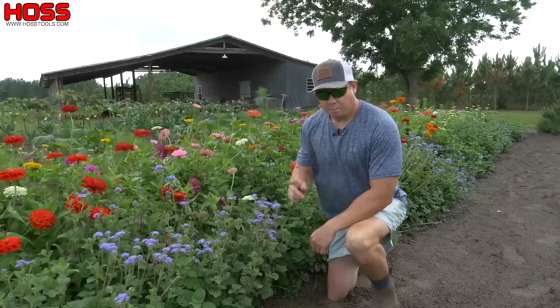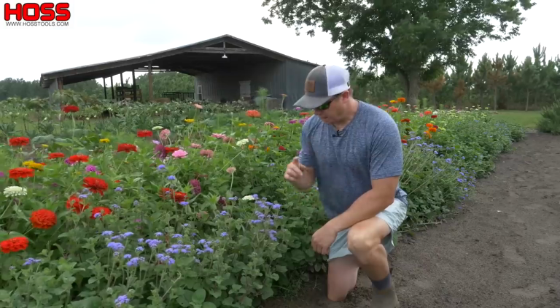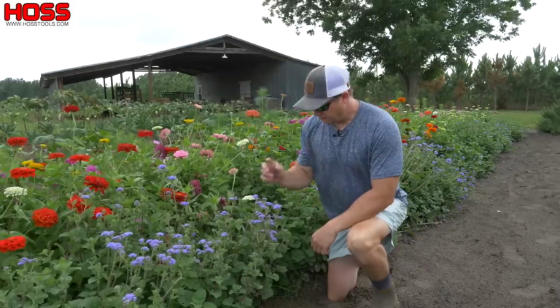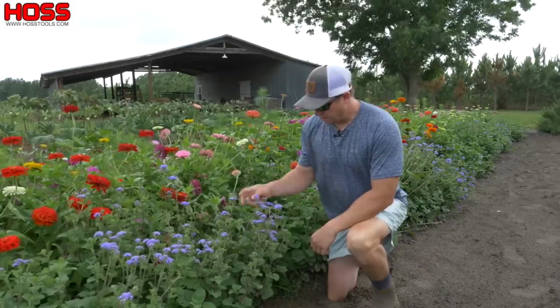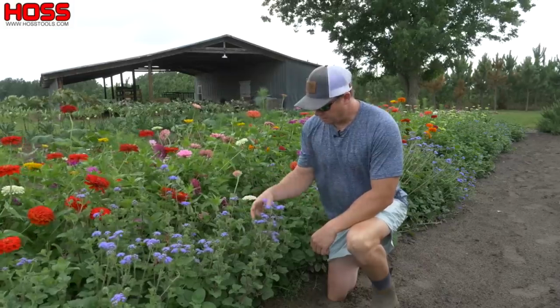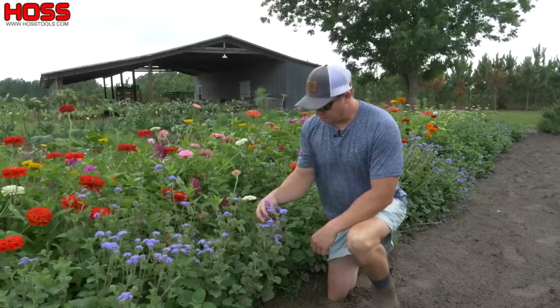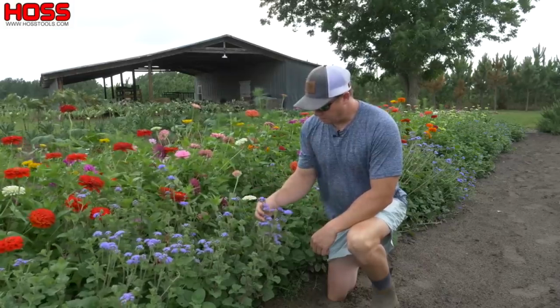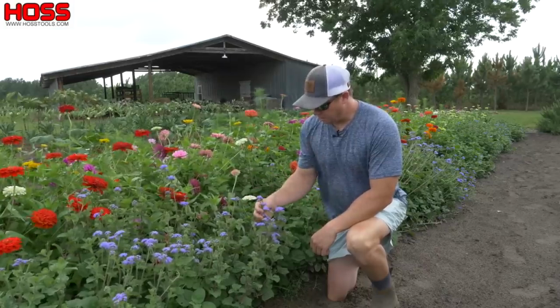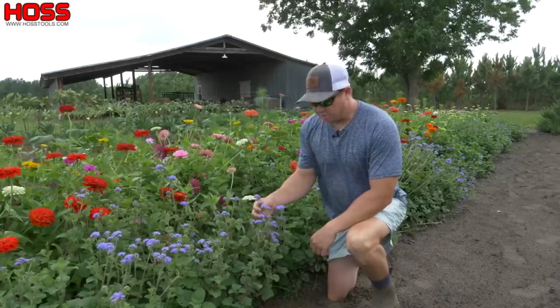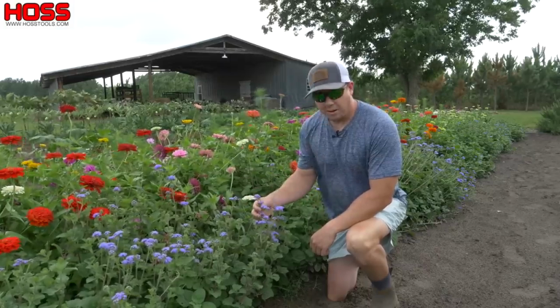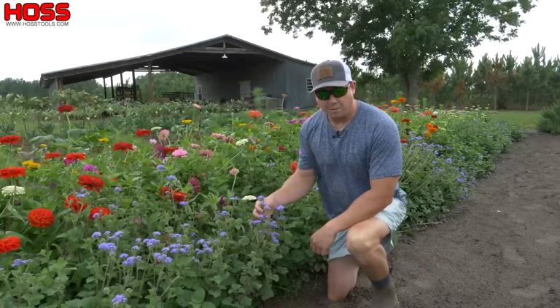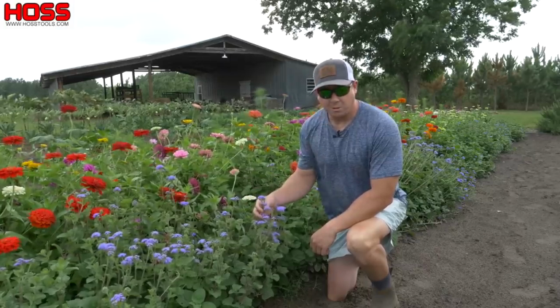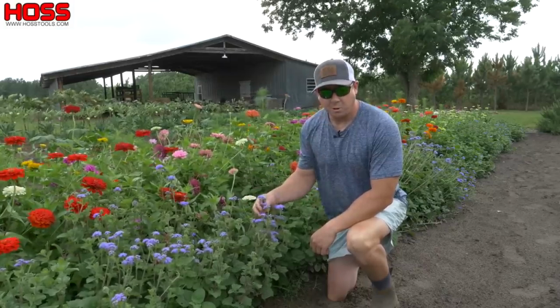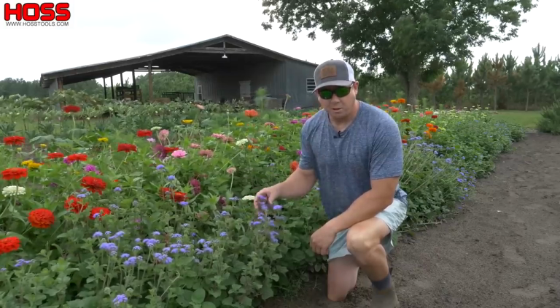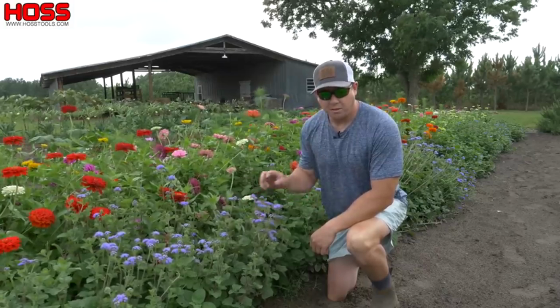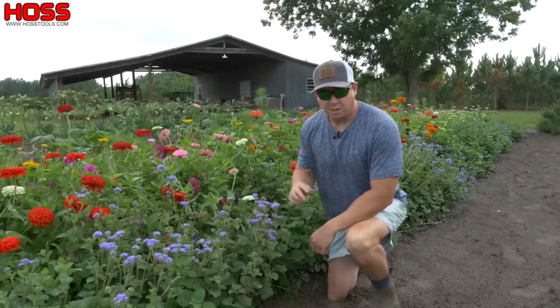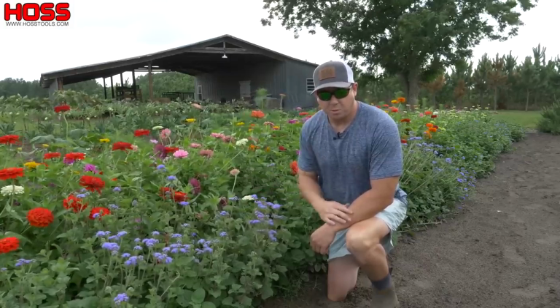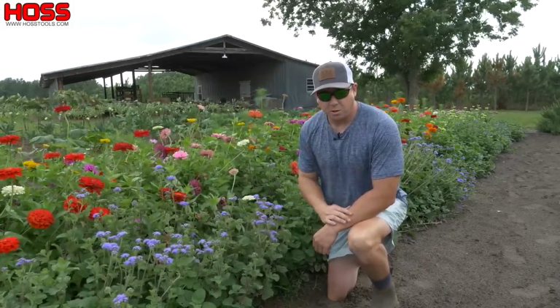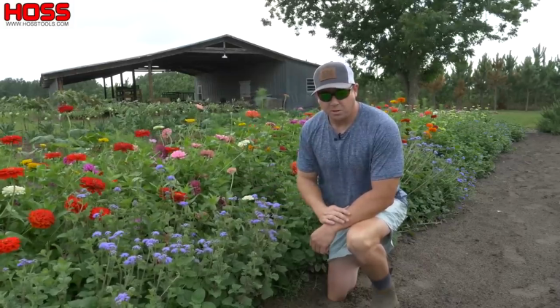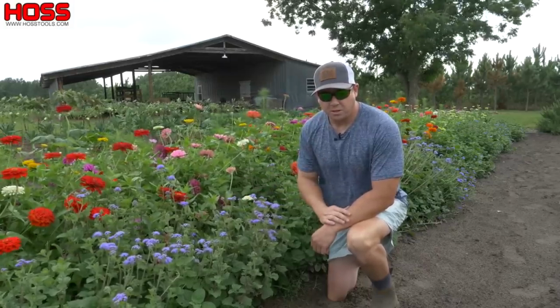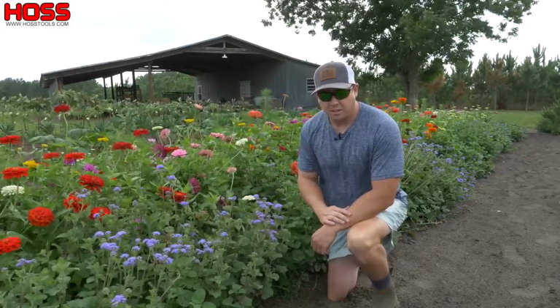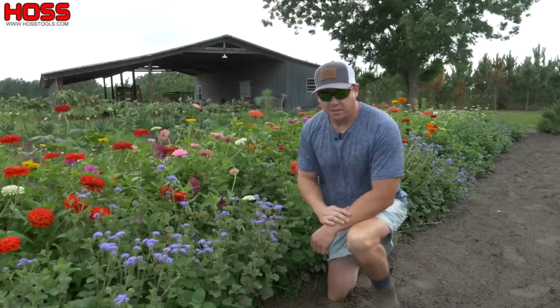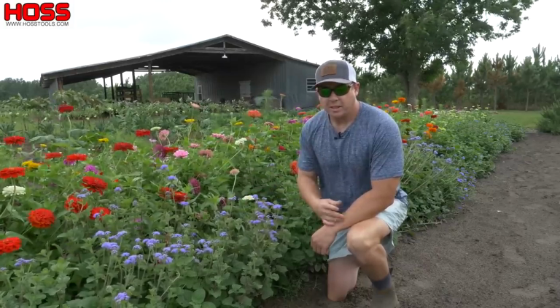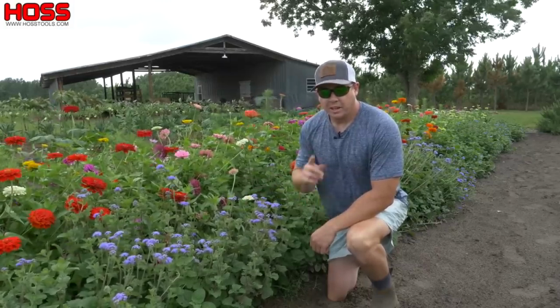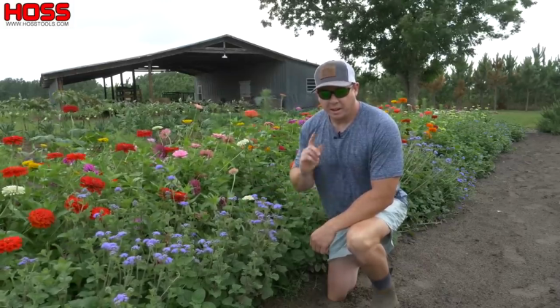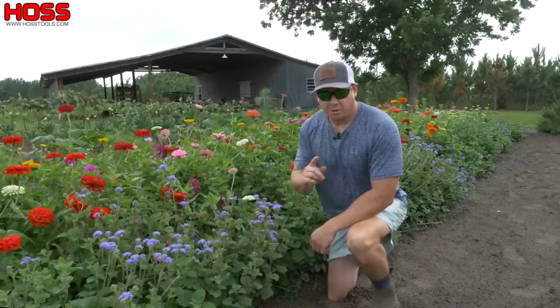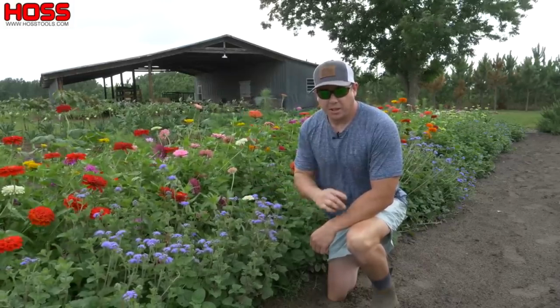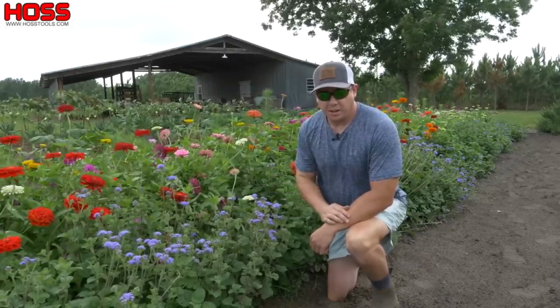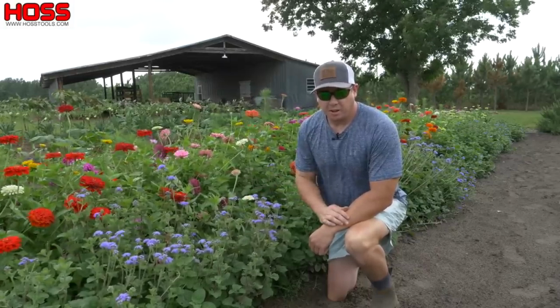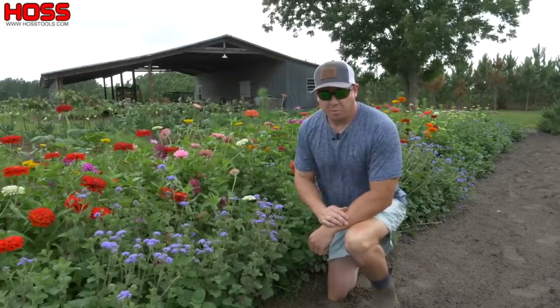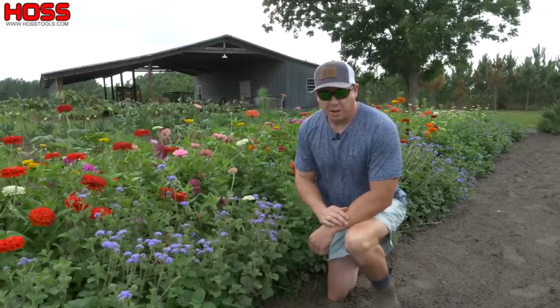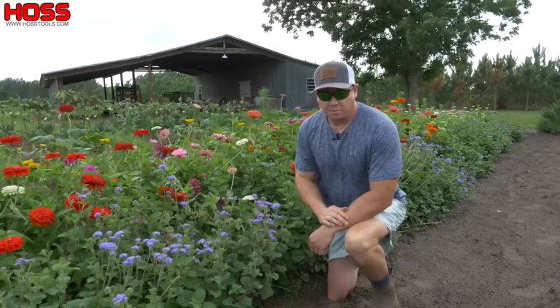Man, do I have some pretty looking flowers growing in the vegetable garden this year, and I want to tell you all about them.